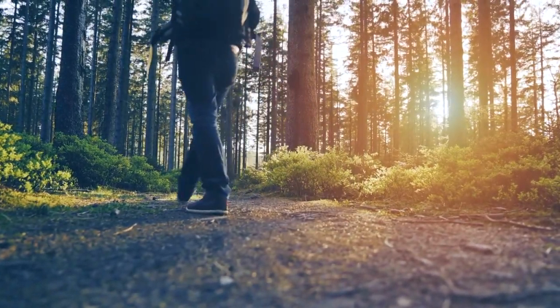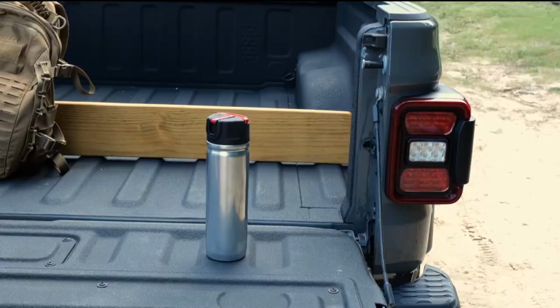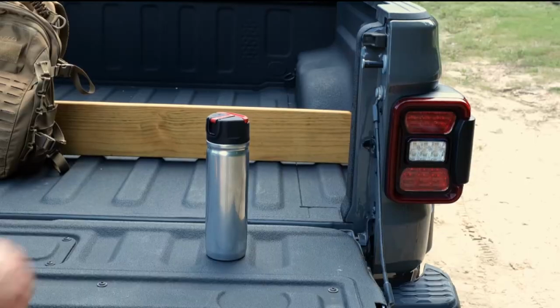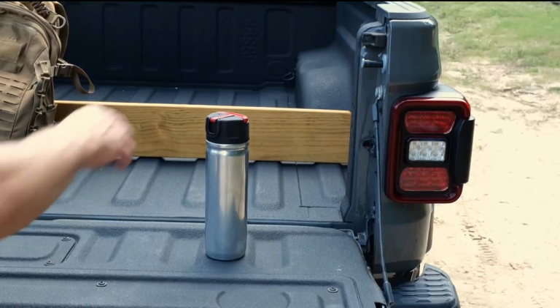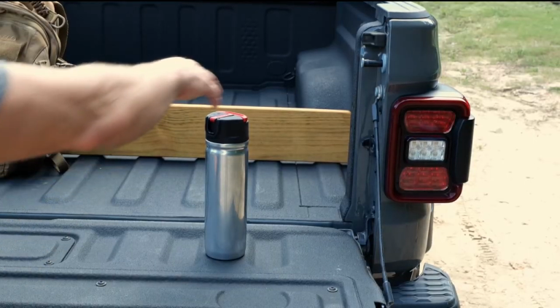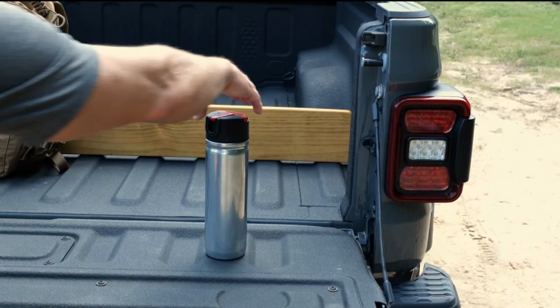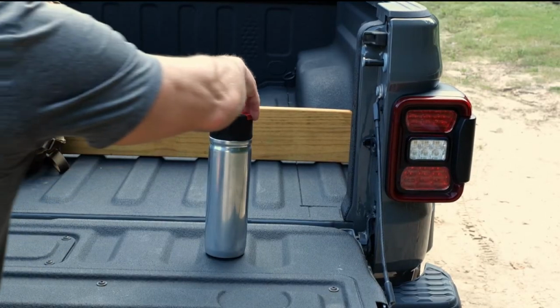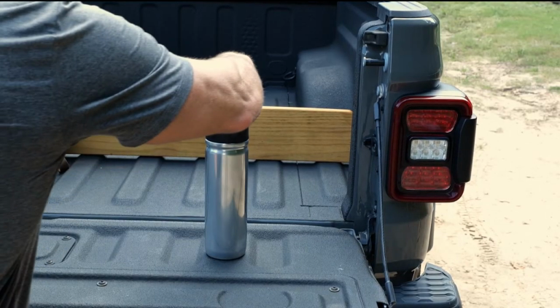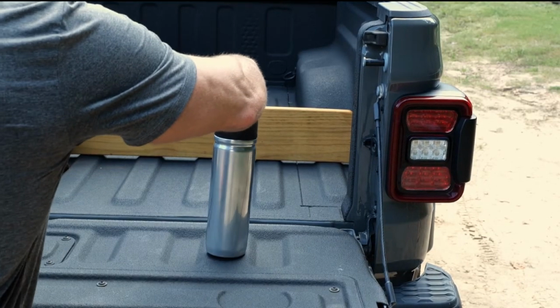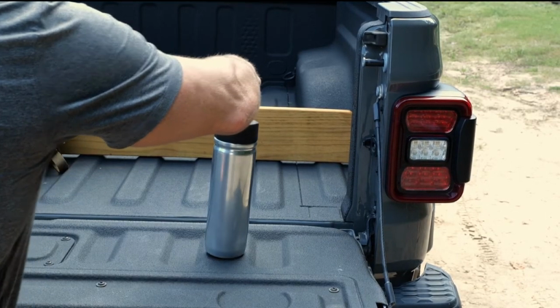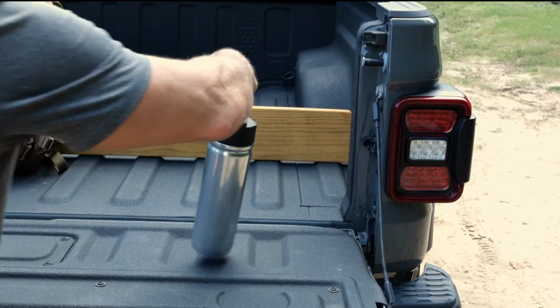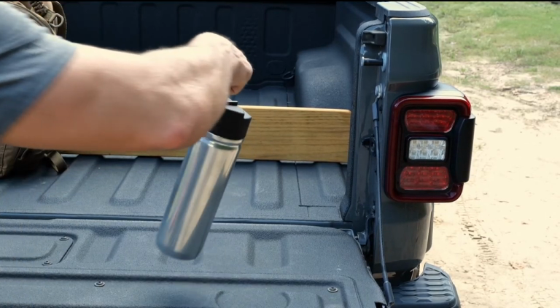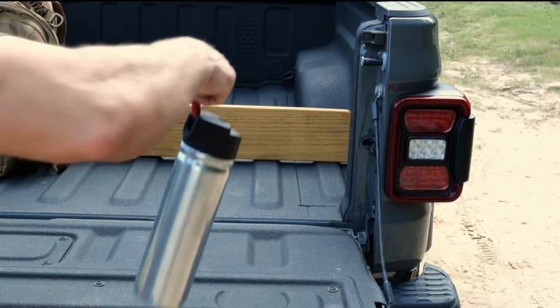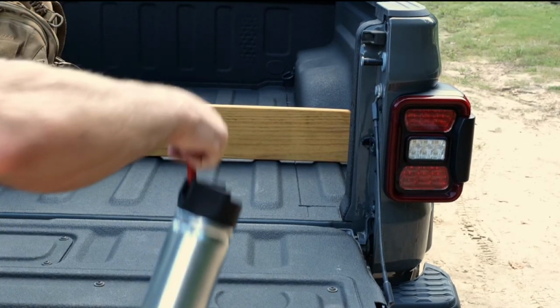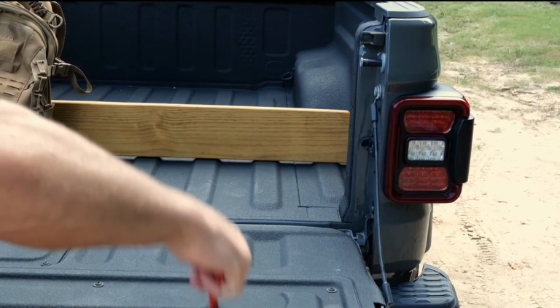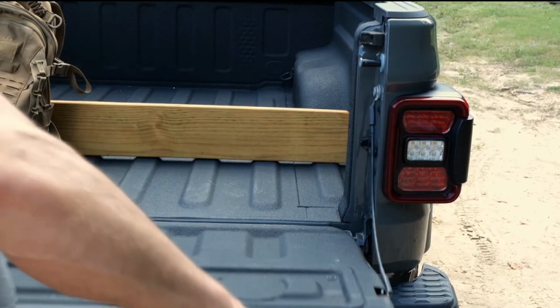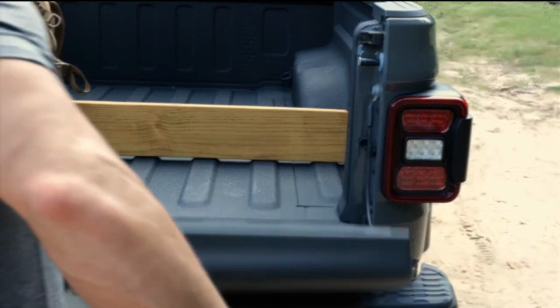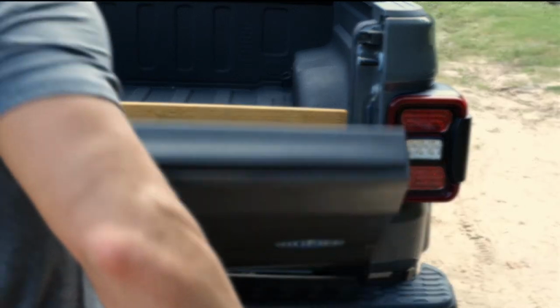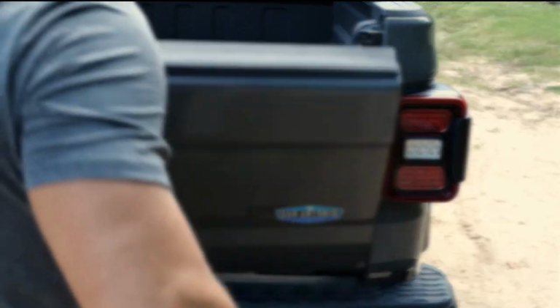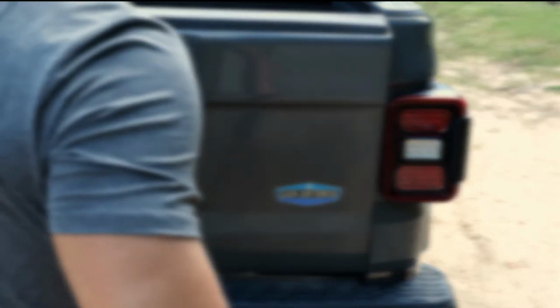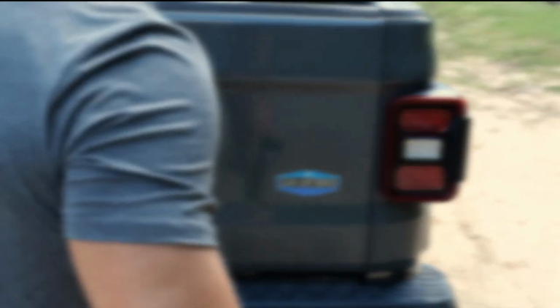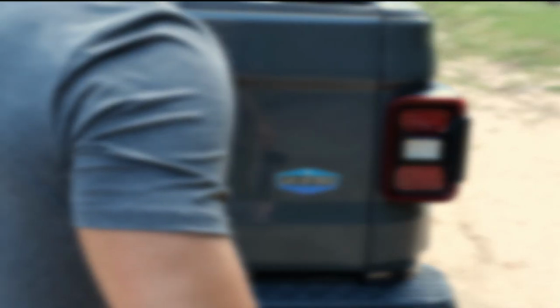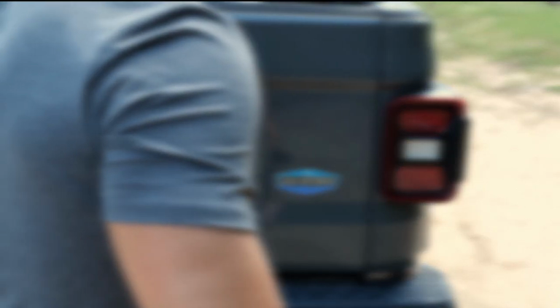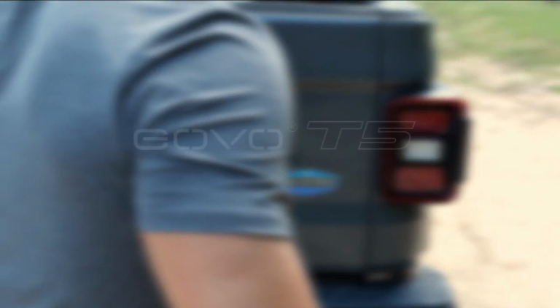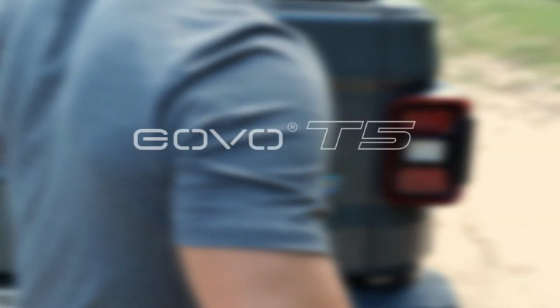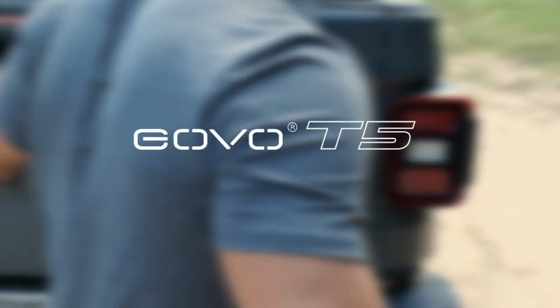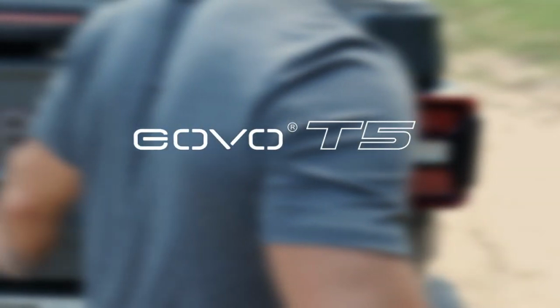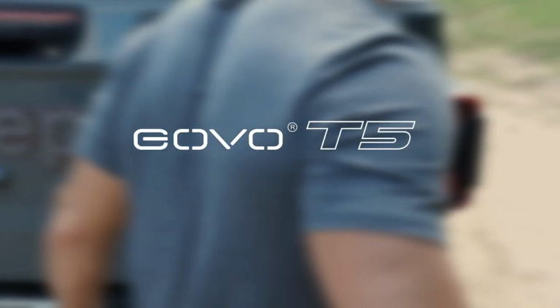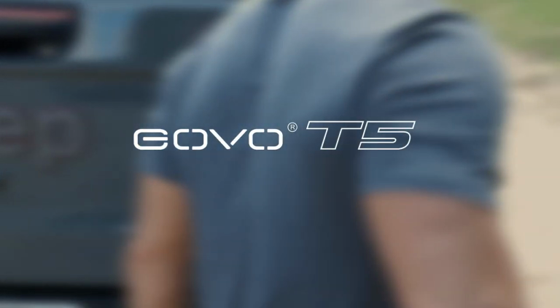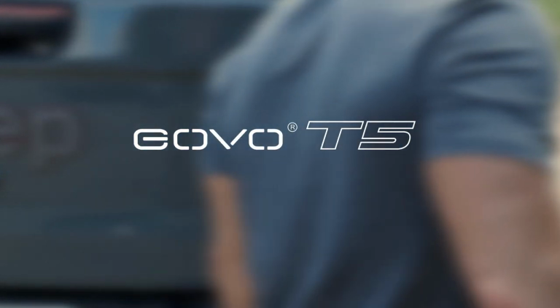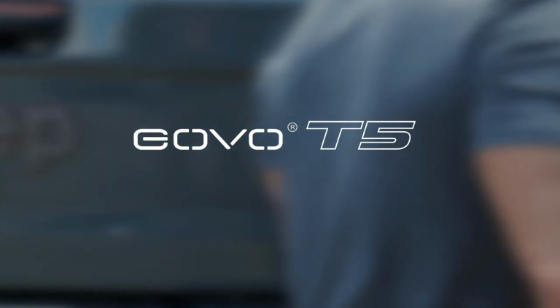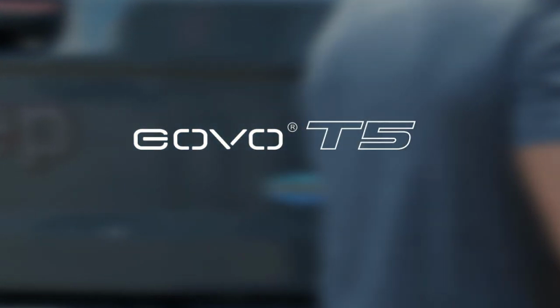This is the Govo T5, the water bottle where functionality comes first.